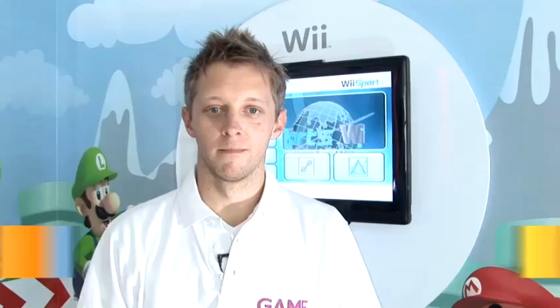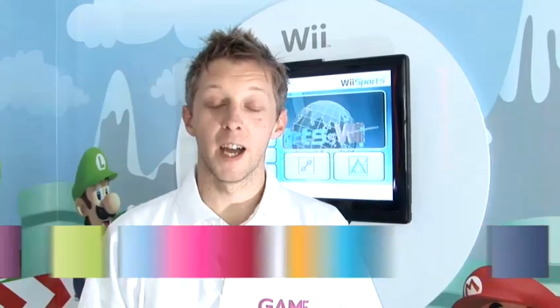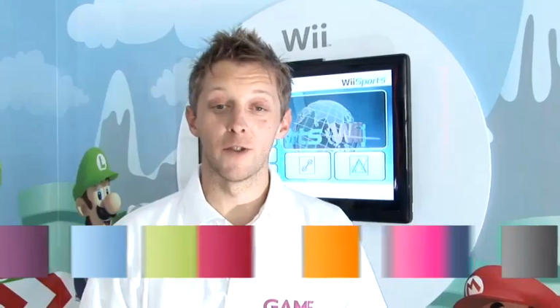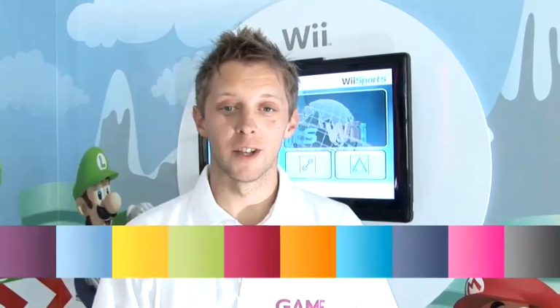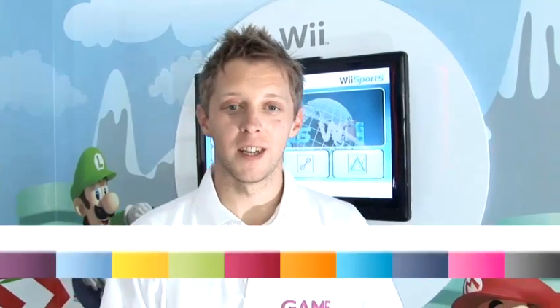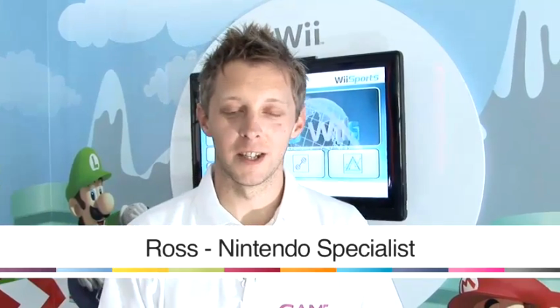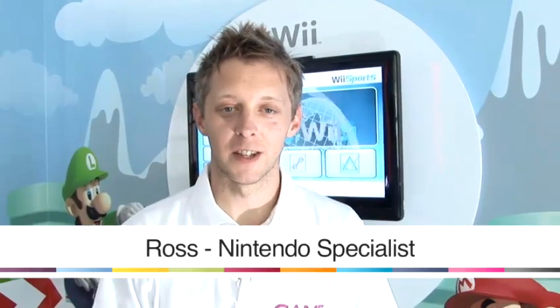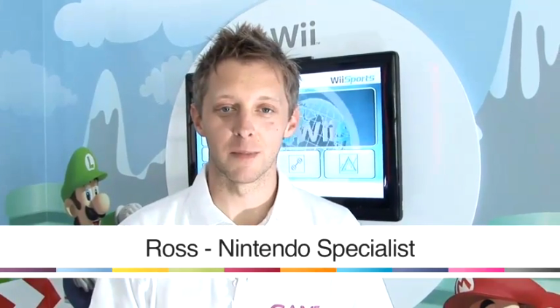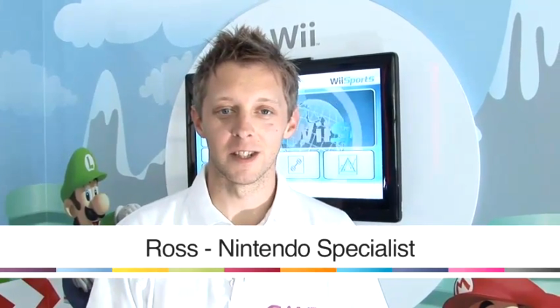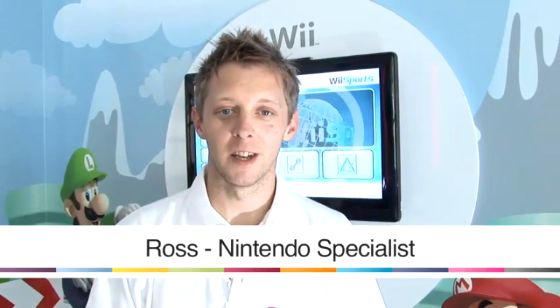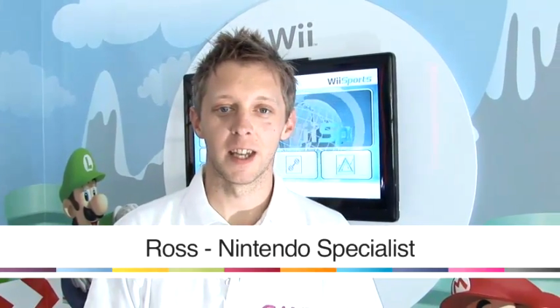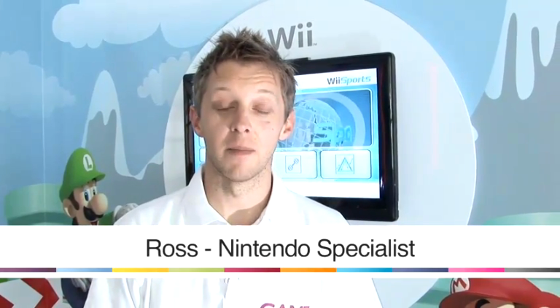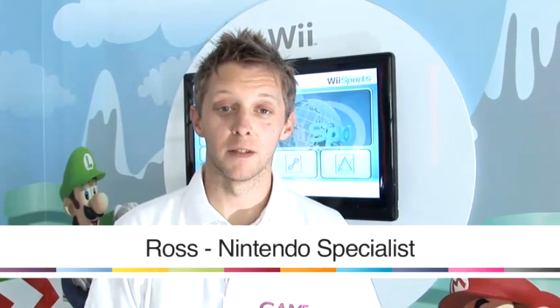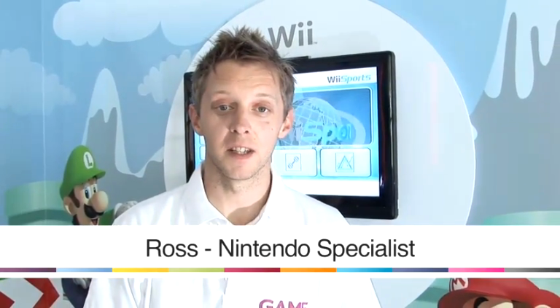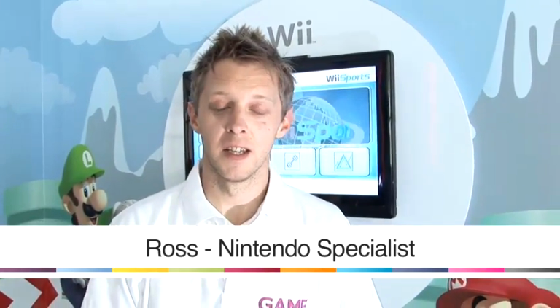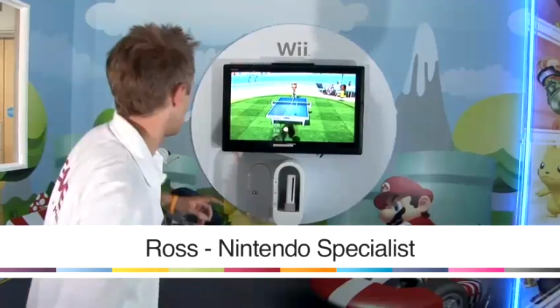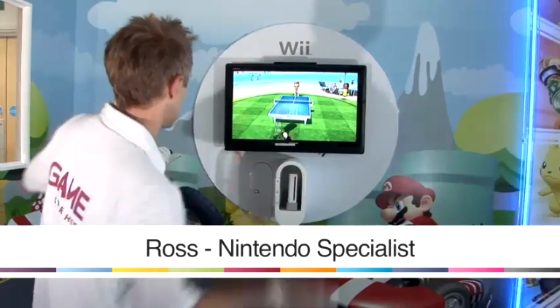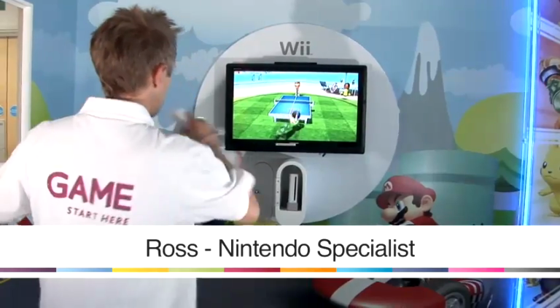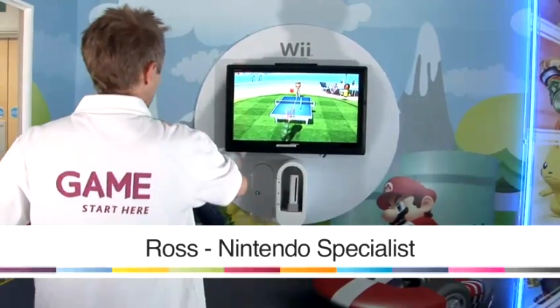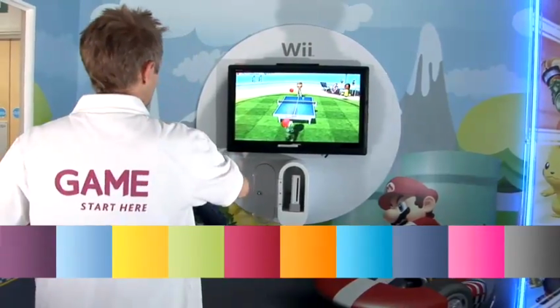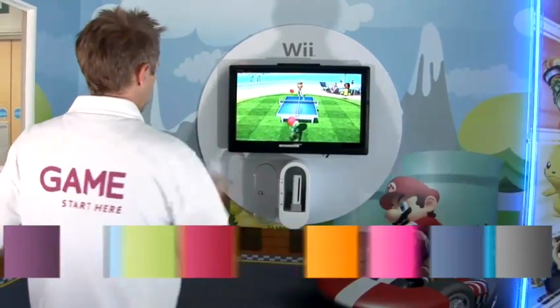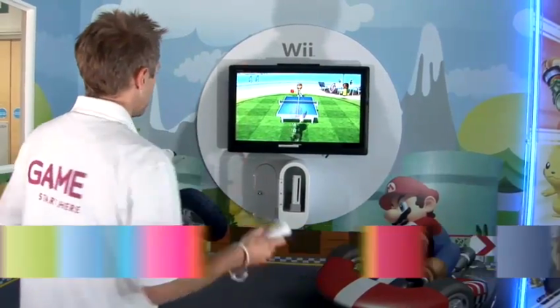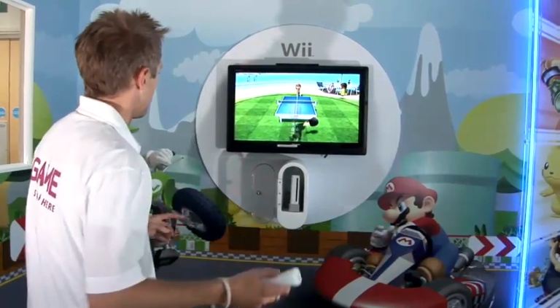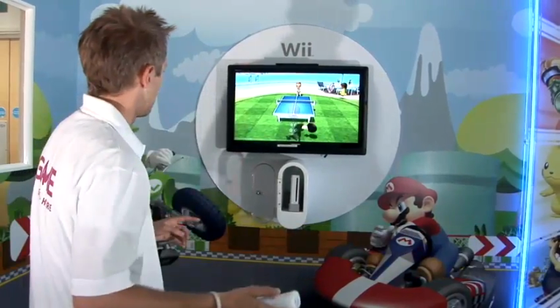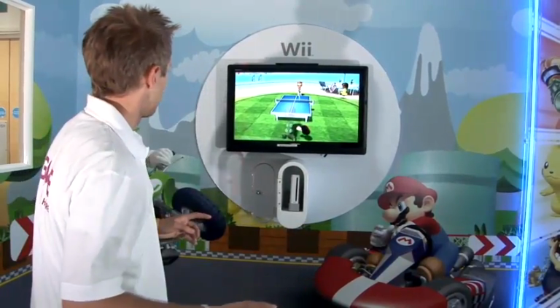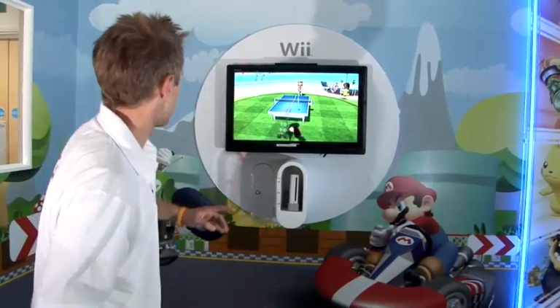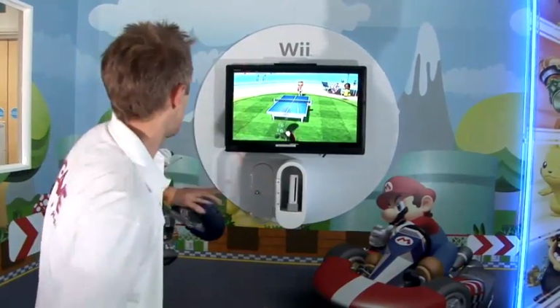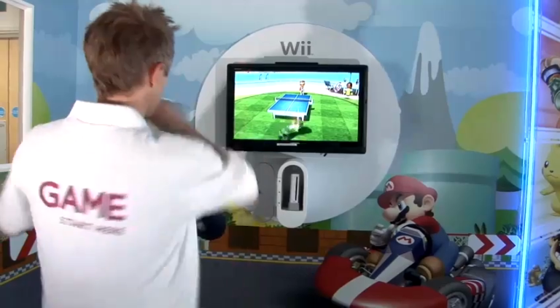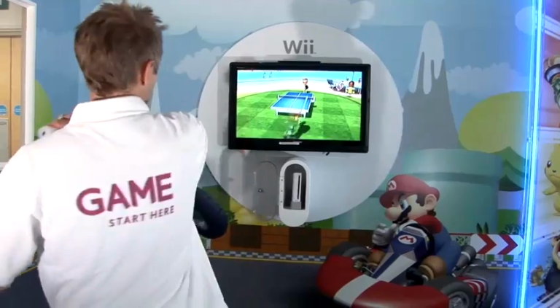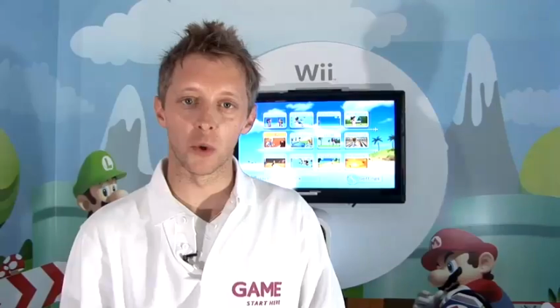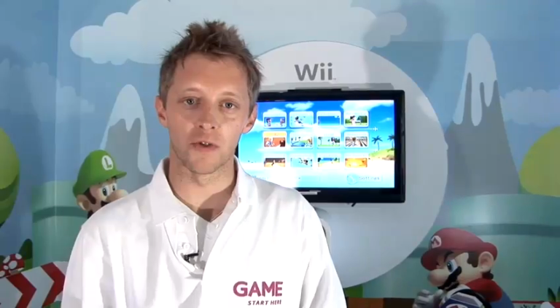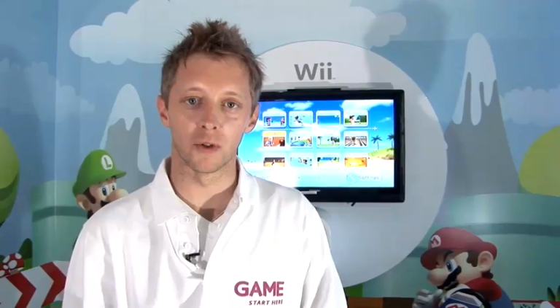Hey, I'm Ross, the Nintendo Specialist here at Game Head Office. I'm here today to show you how to play table tennis on Wii Sports Resort.